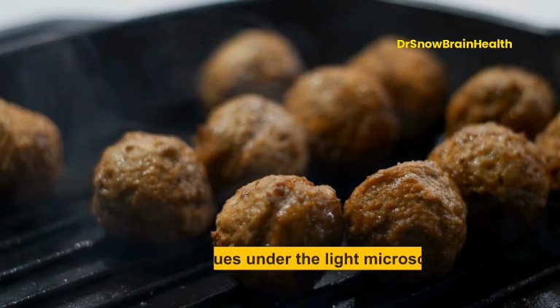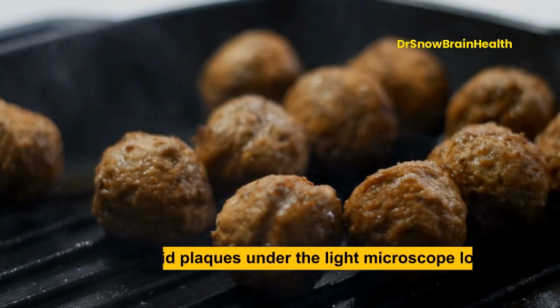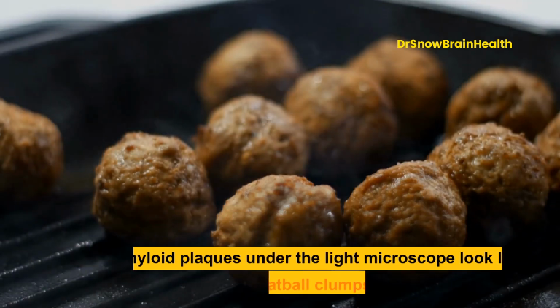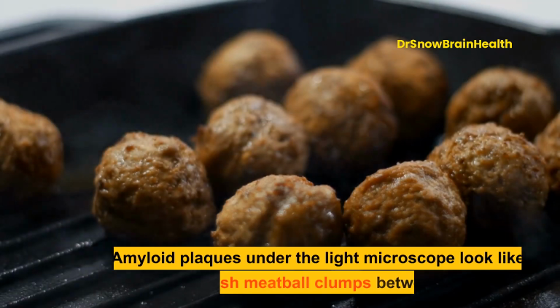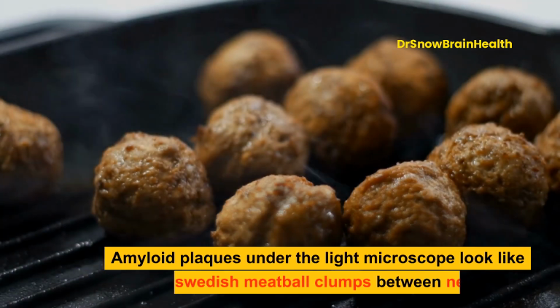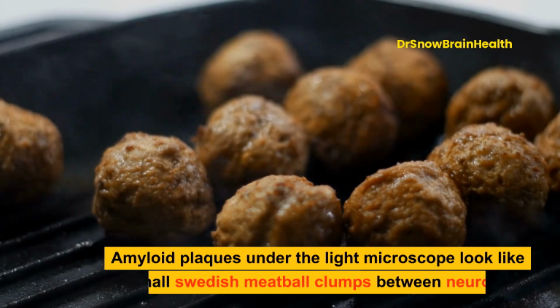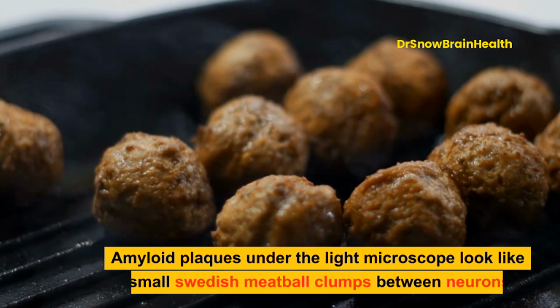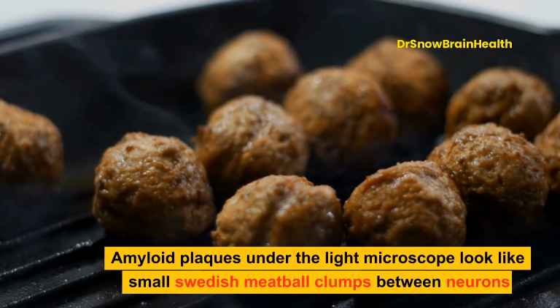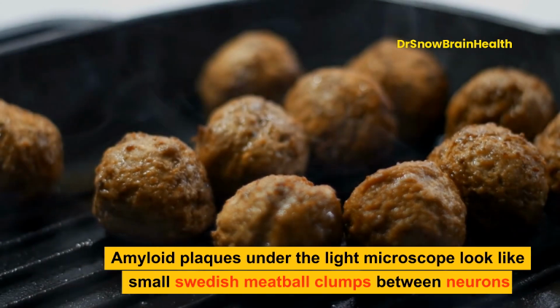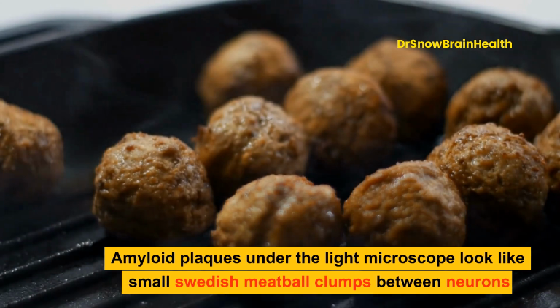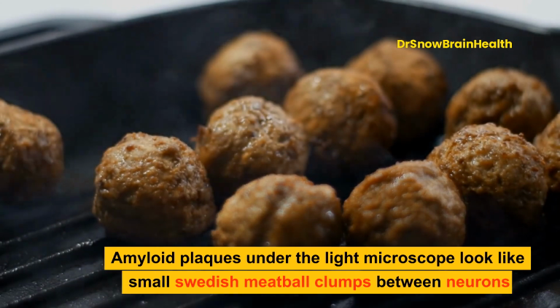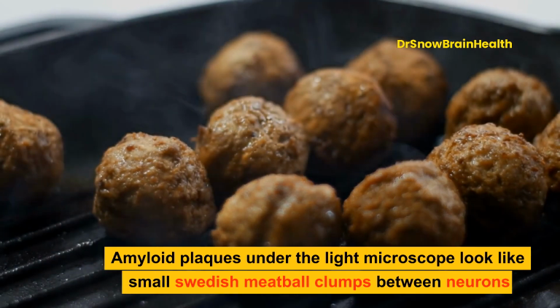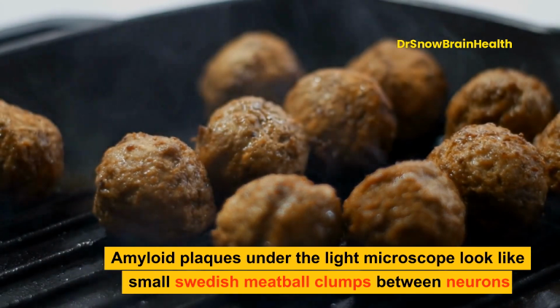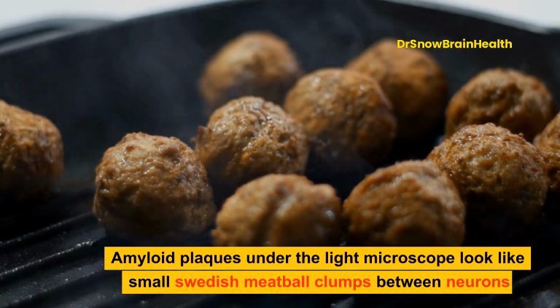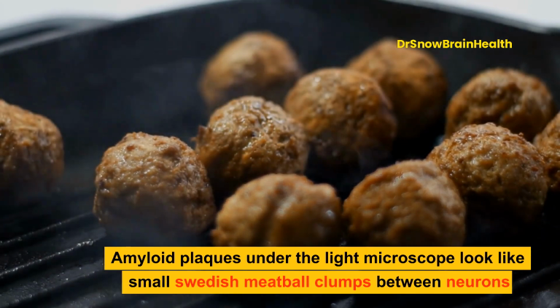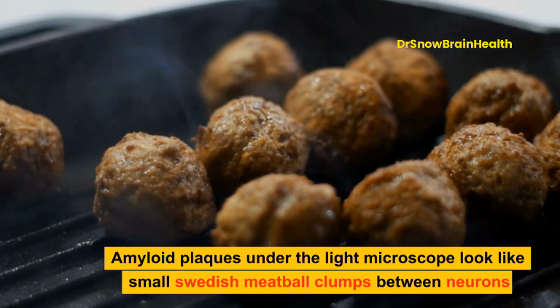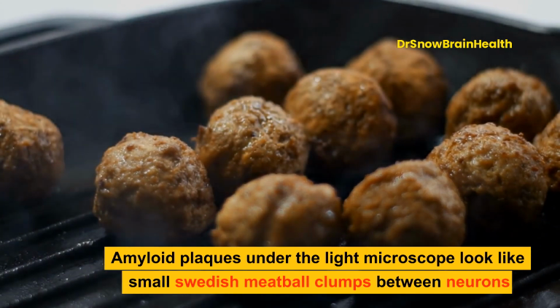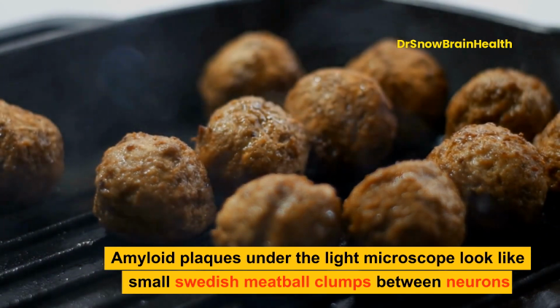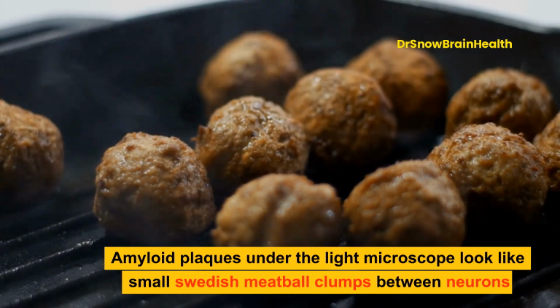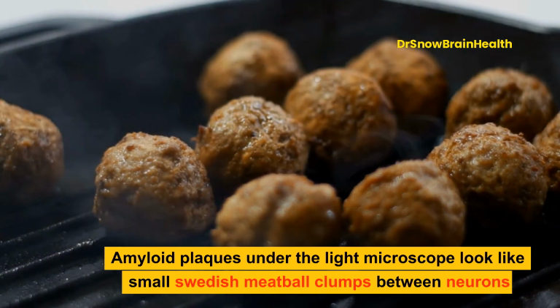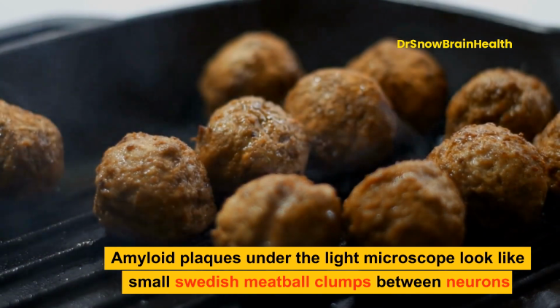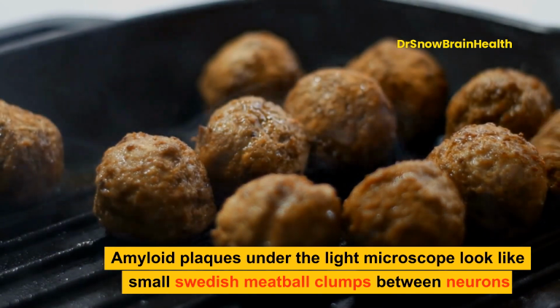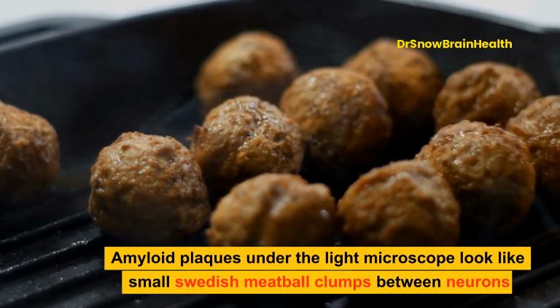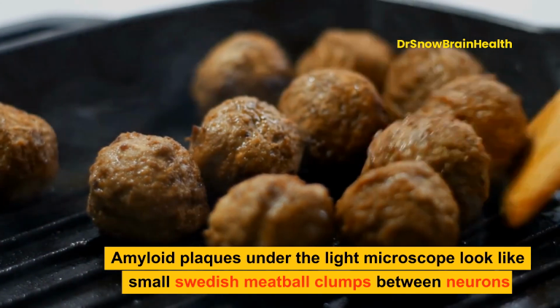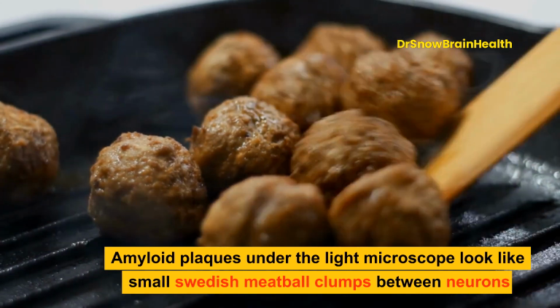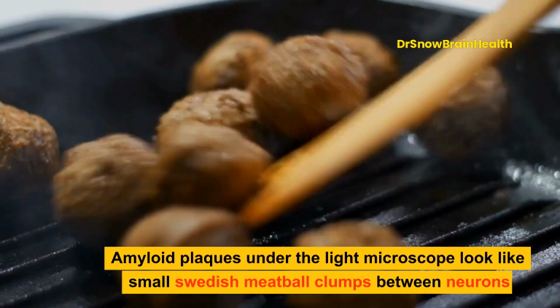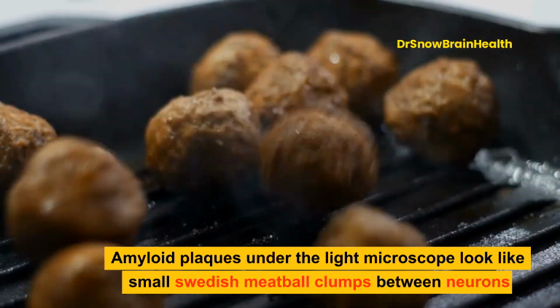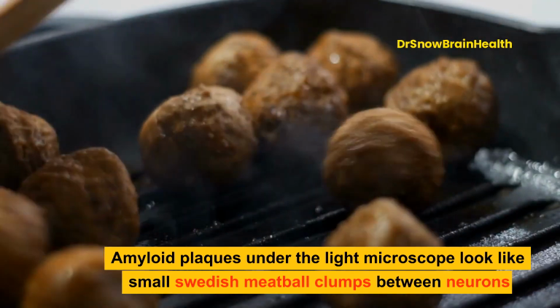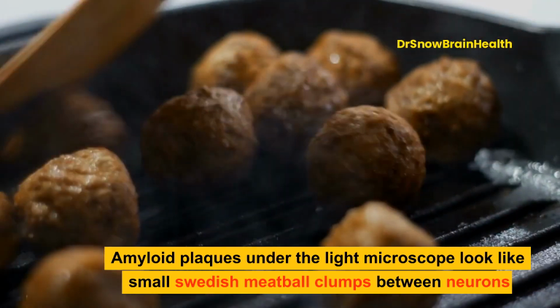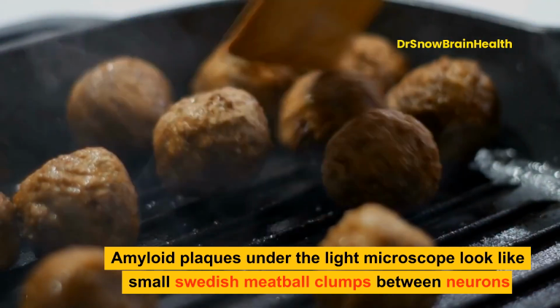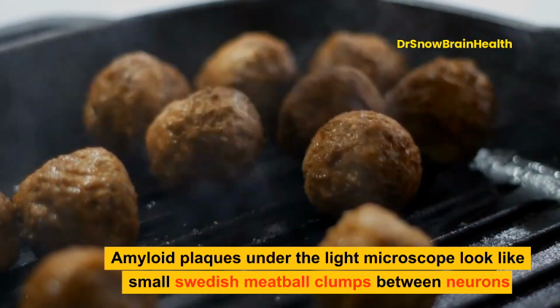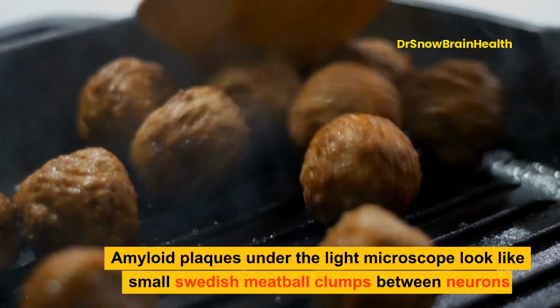Amyloid plaques under the light microscope look like small Swedish meatball clumps between neurons.